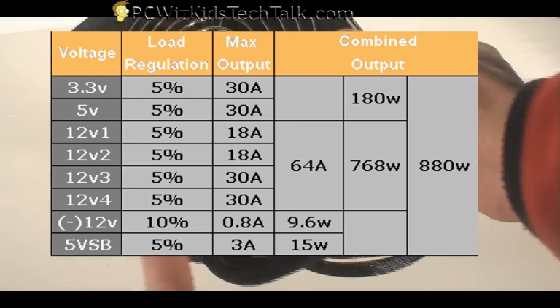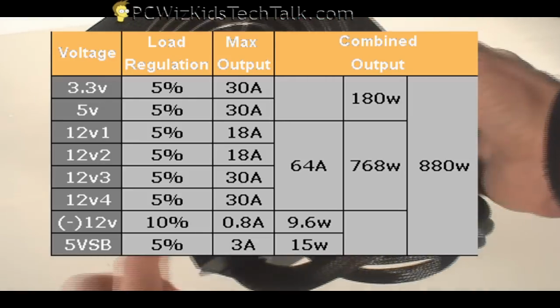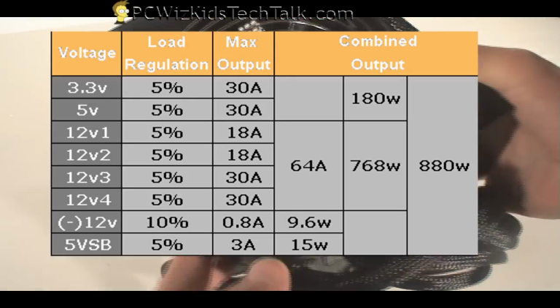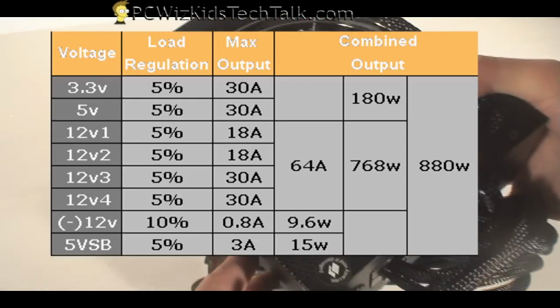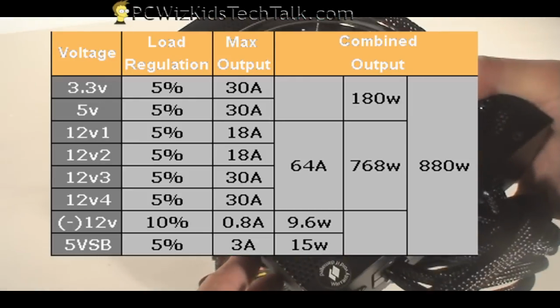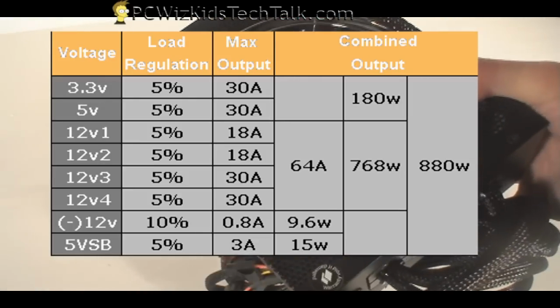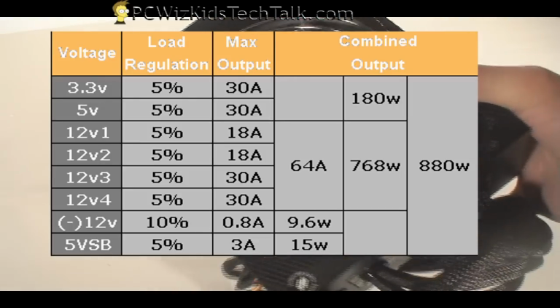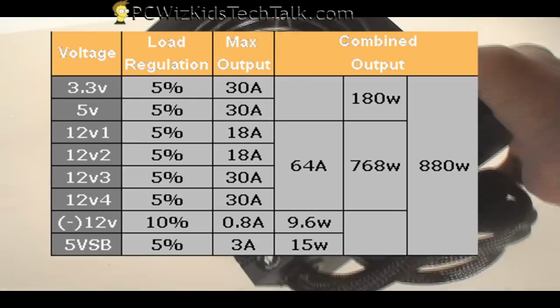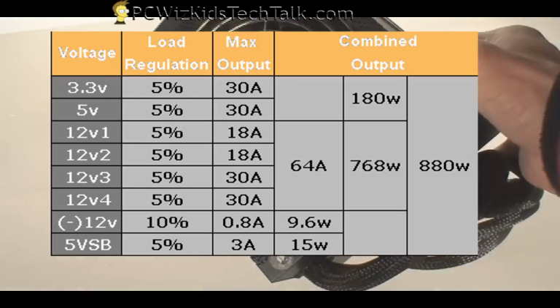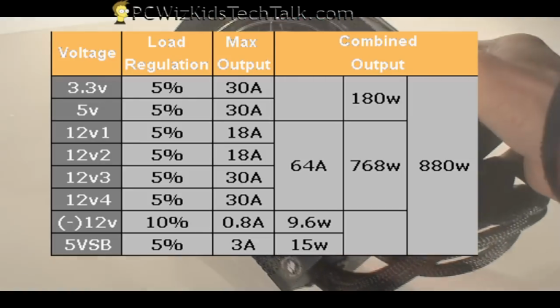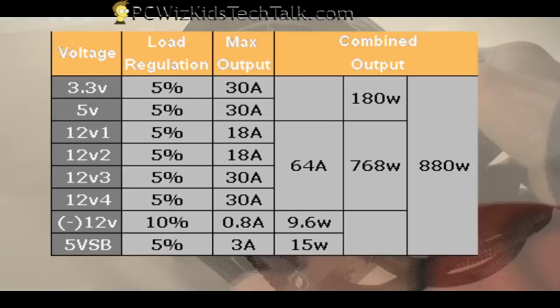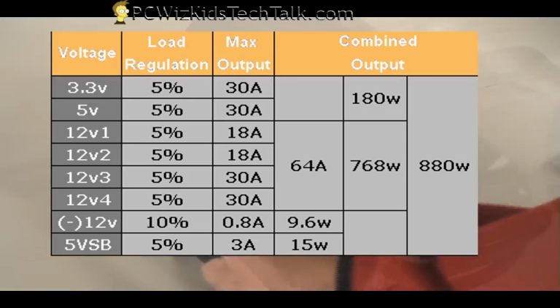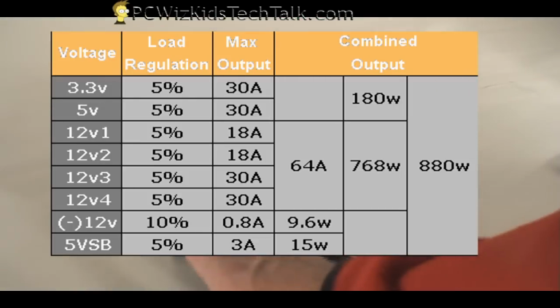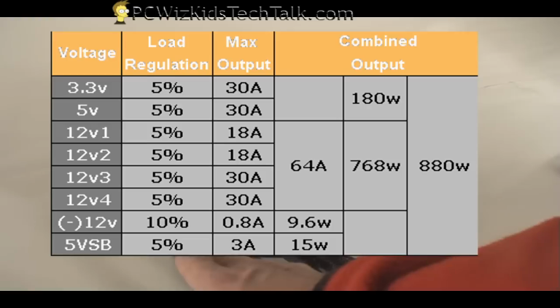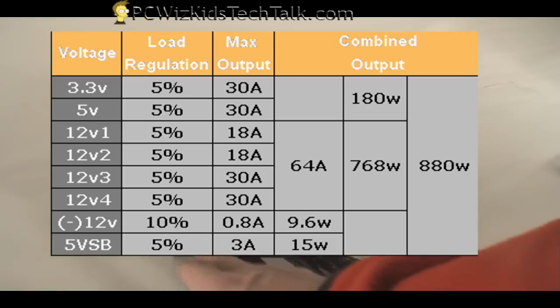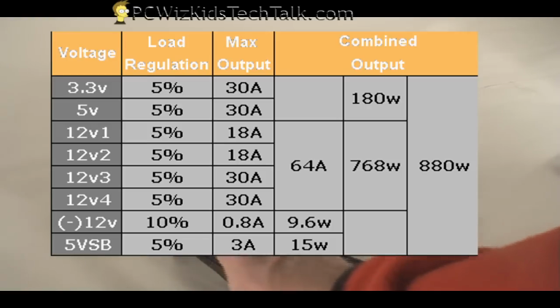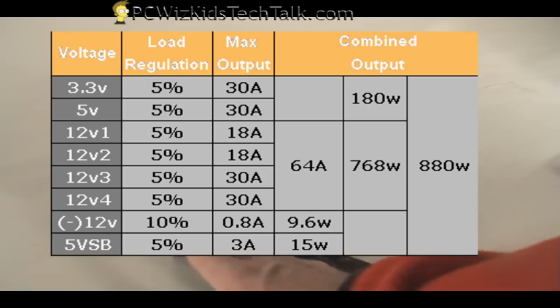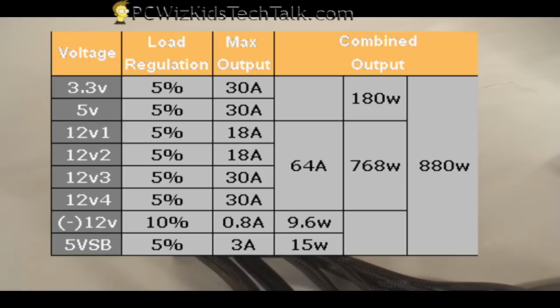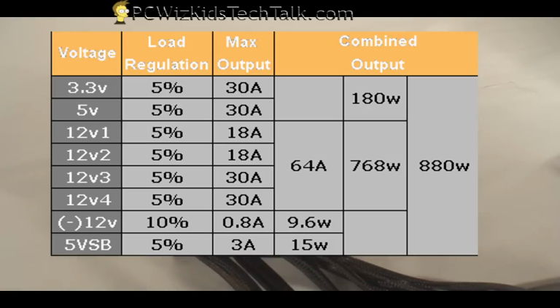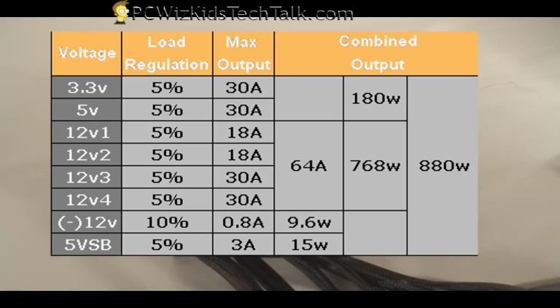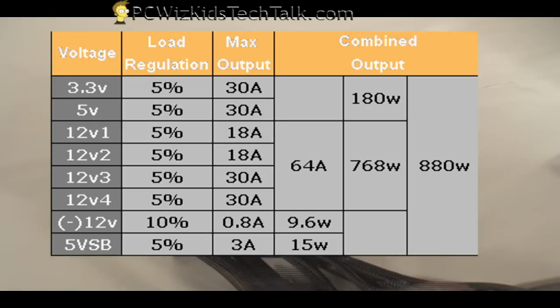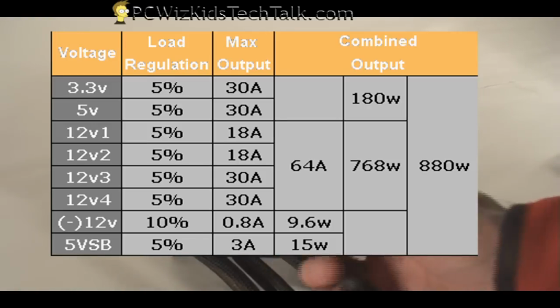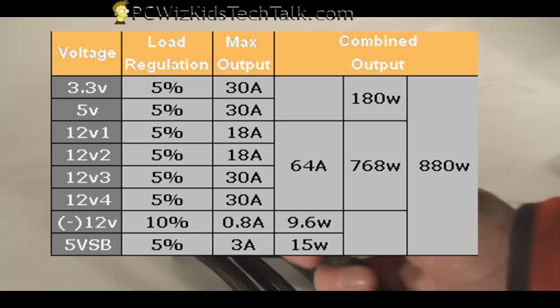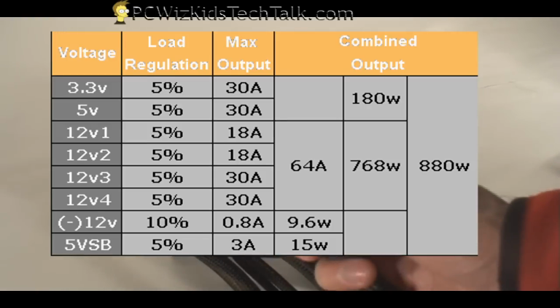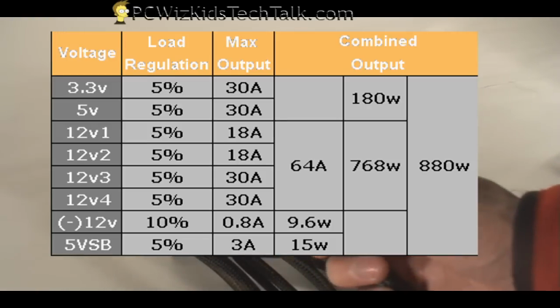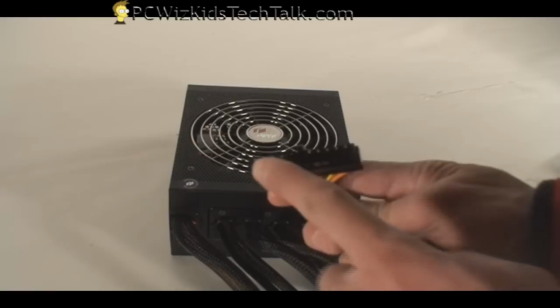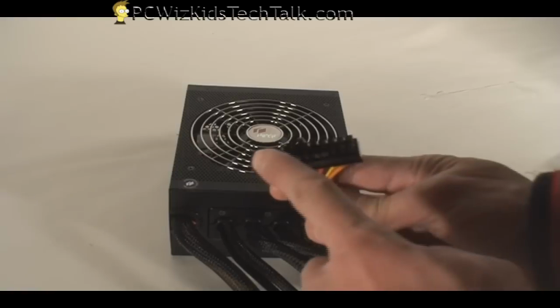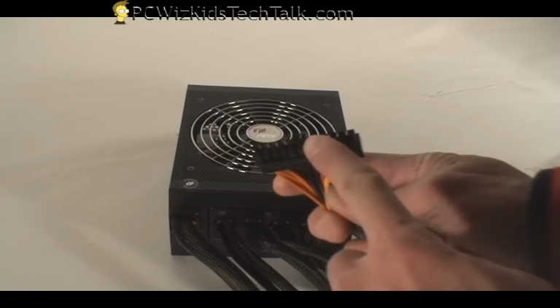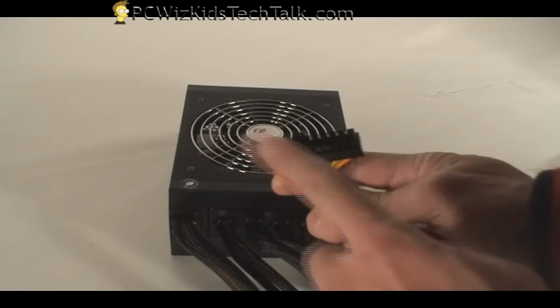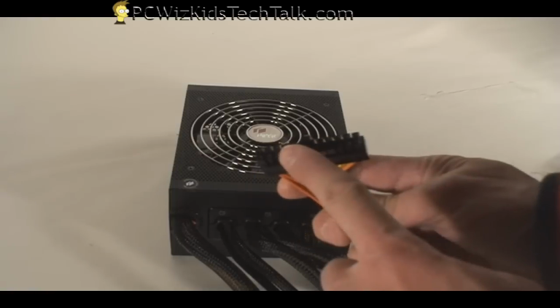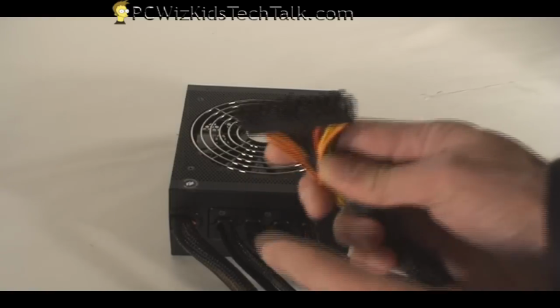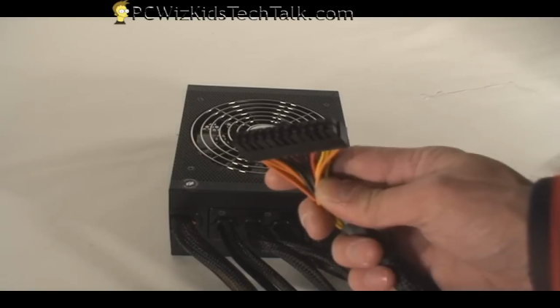Here's how the amps are divided throughout the rails, and you can see the combined outputs here for the wattages for your reference.